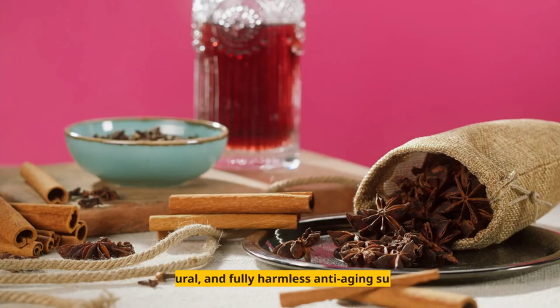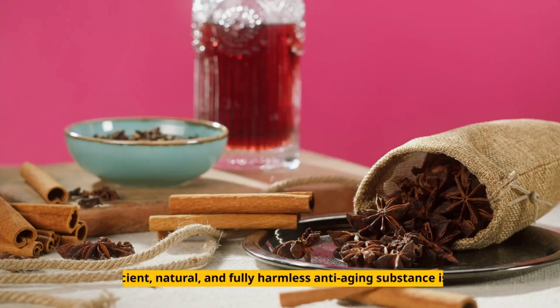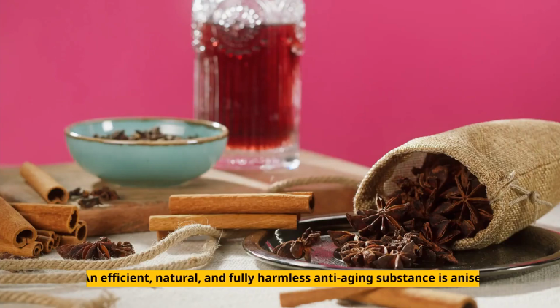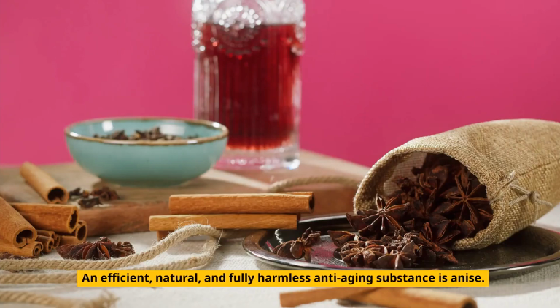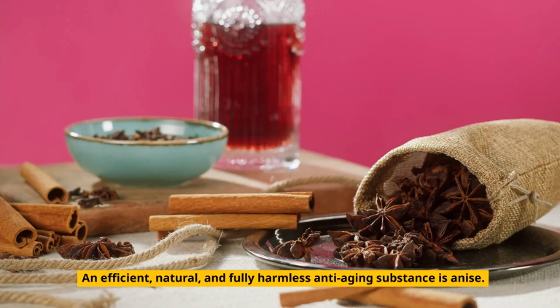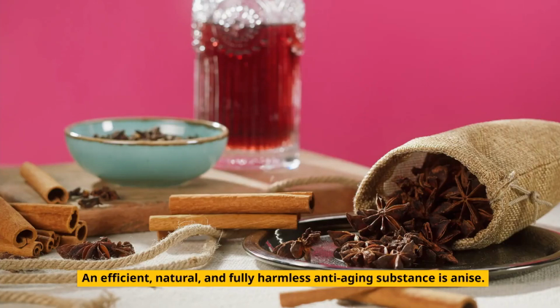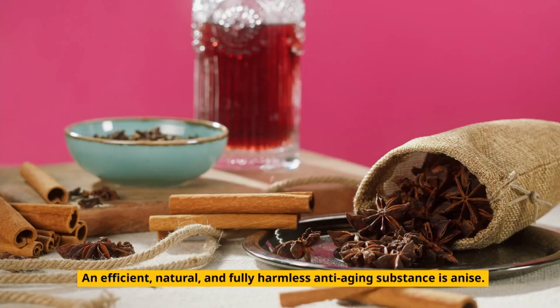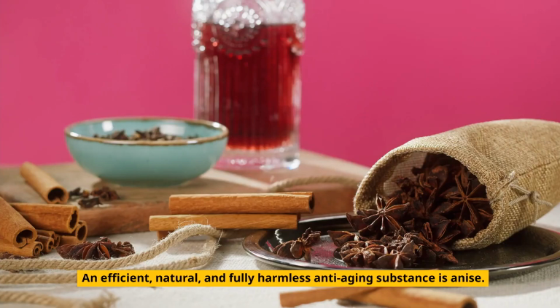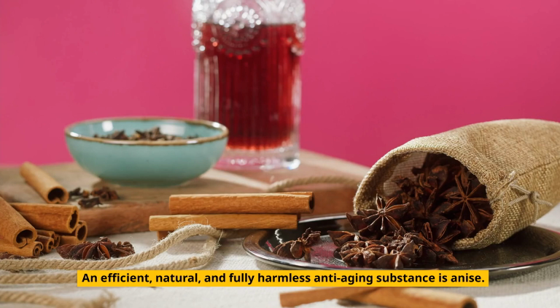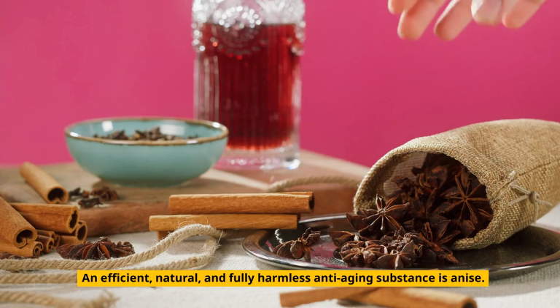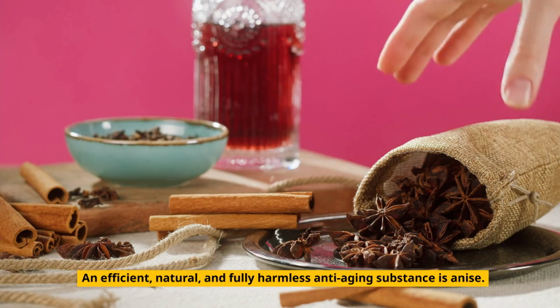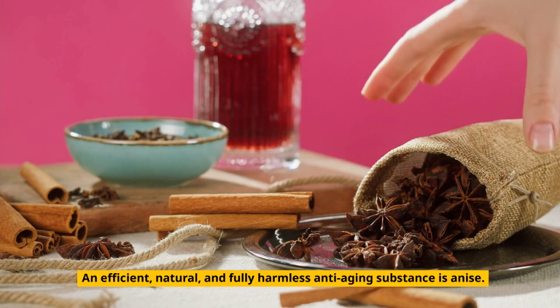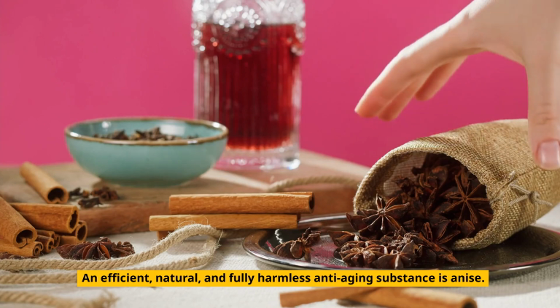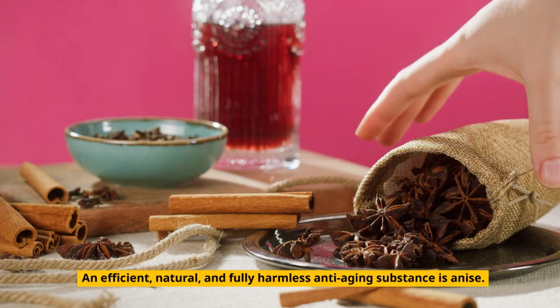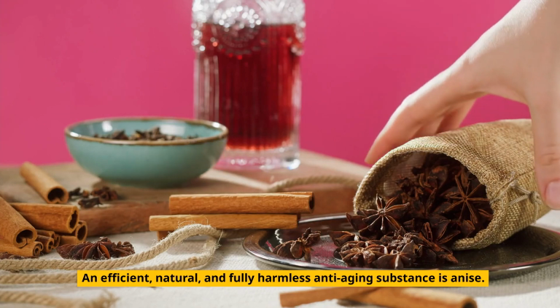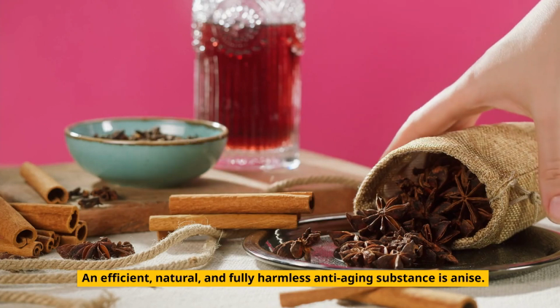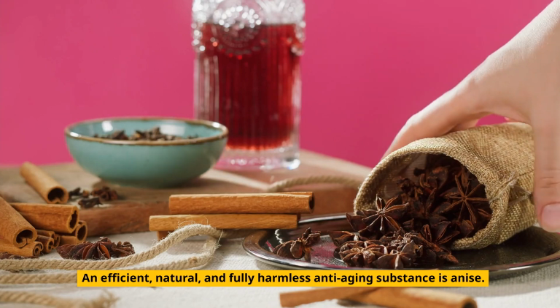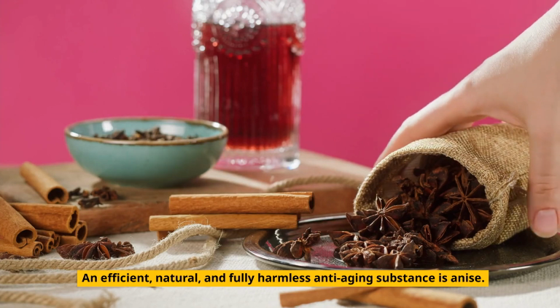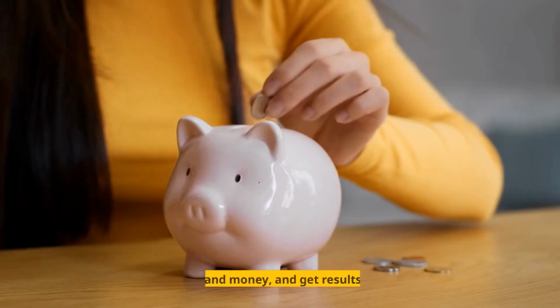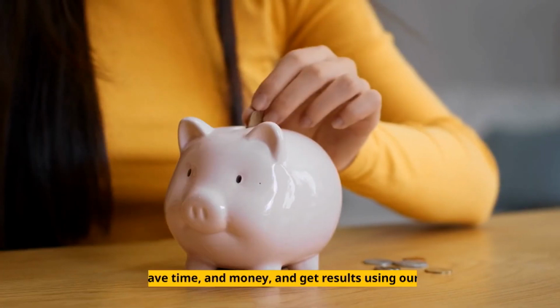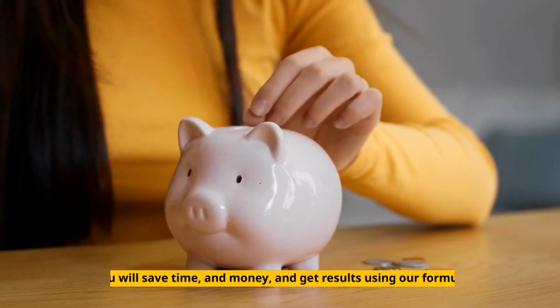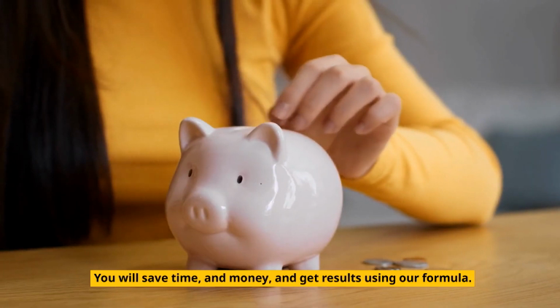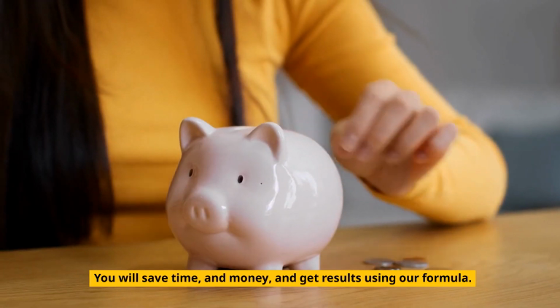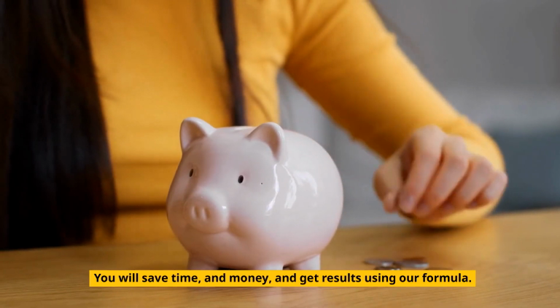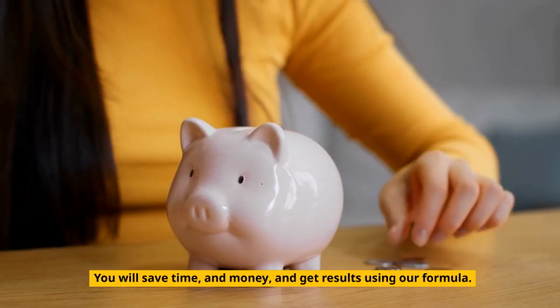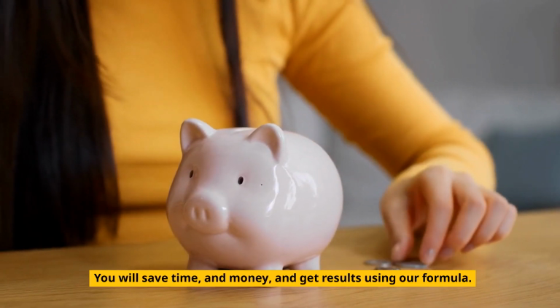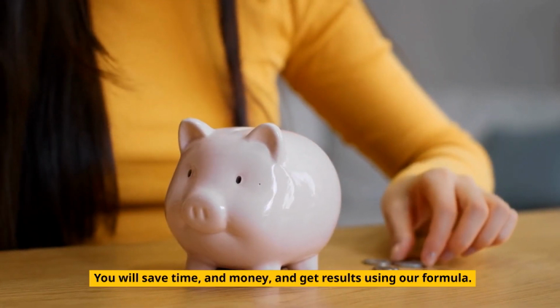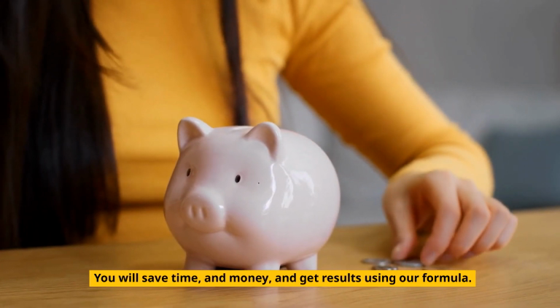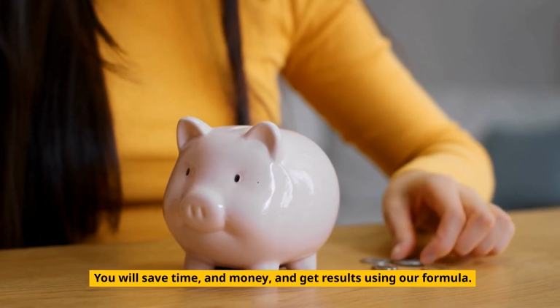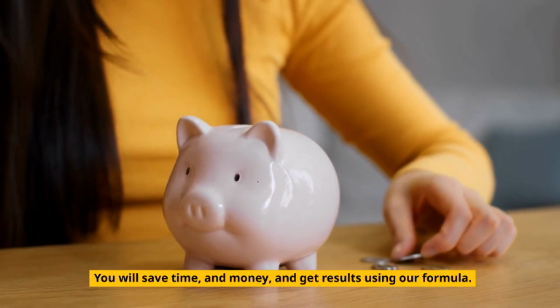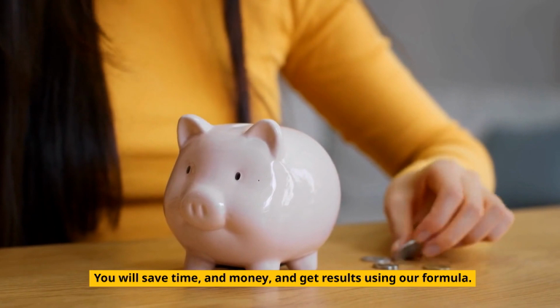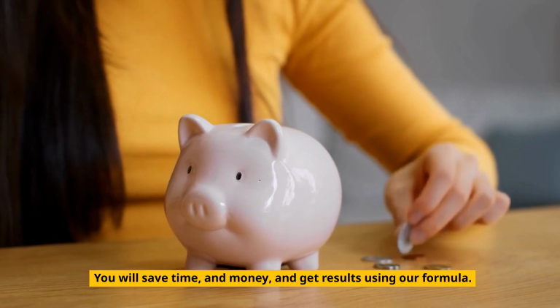An efficient, natural, and fully harmless anti-aging substance is anise. You will save time and money and get results using our formula.